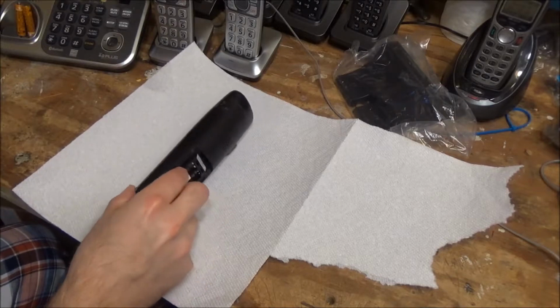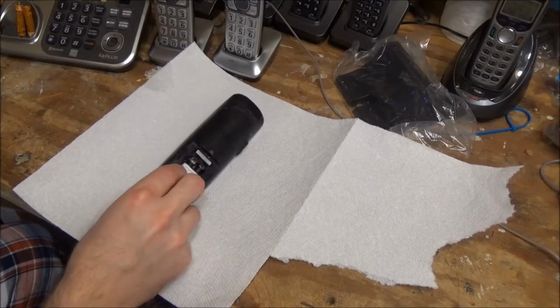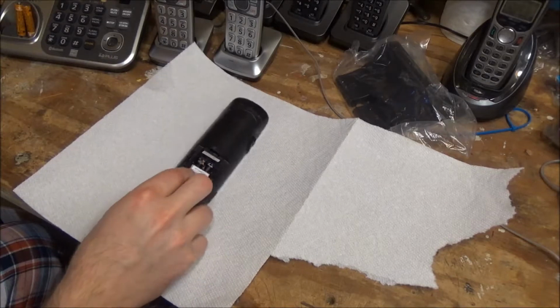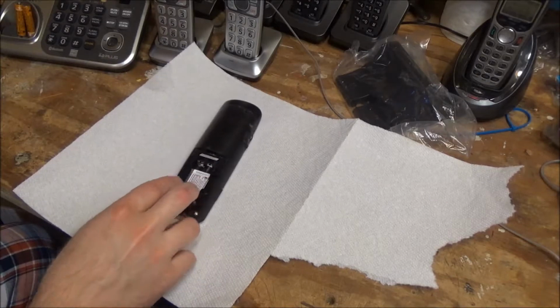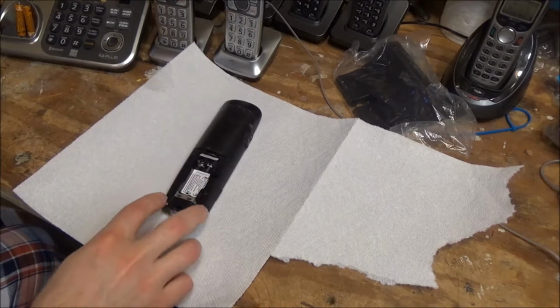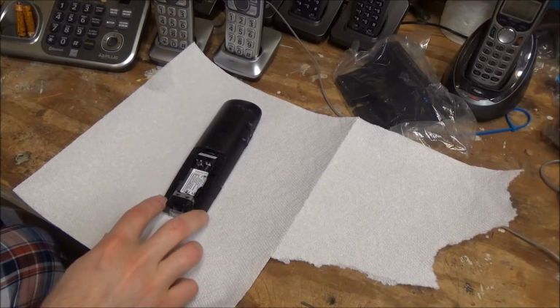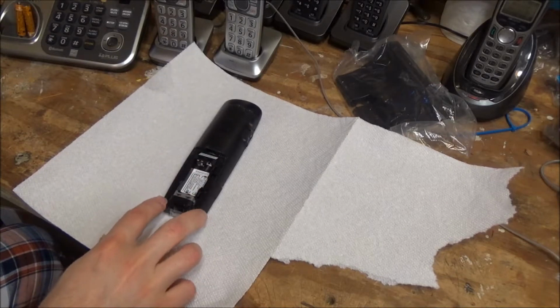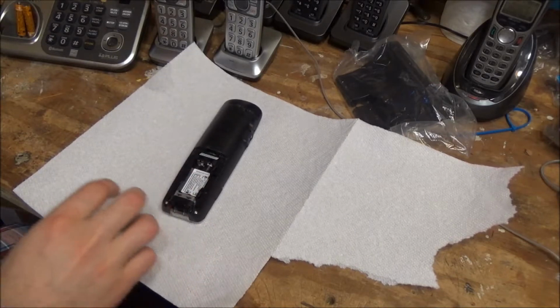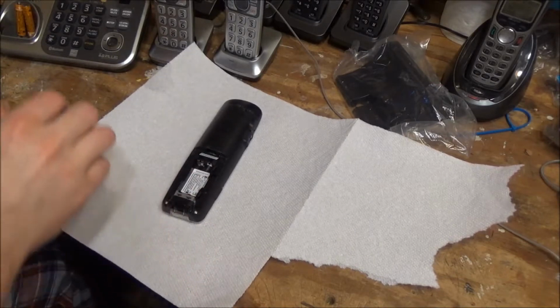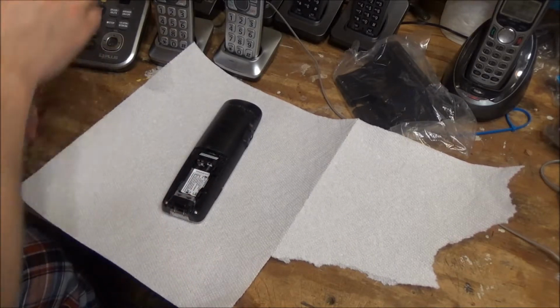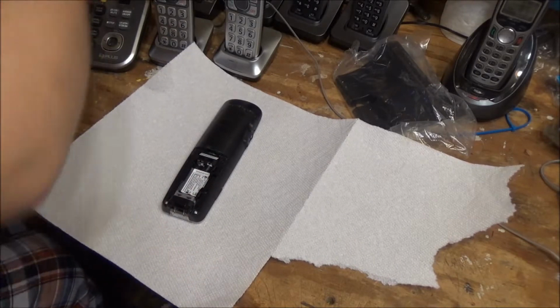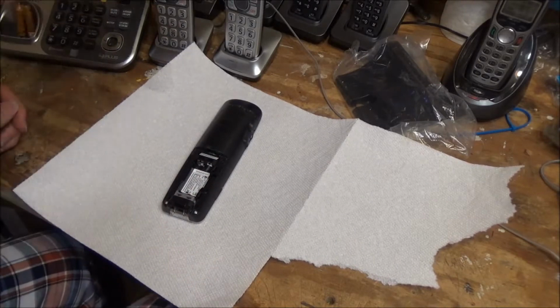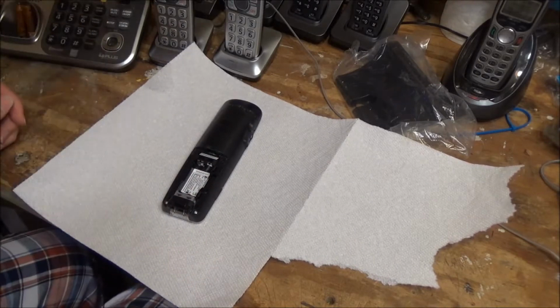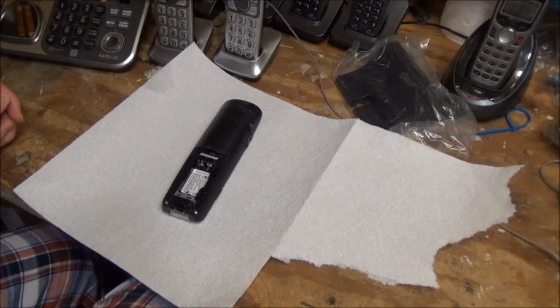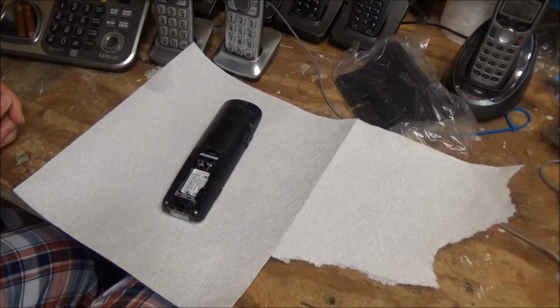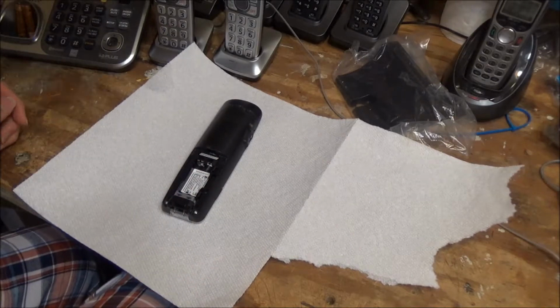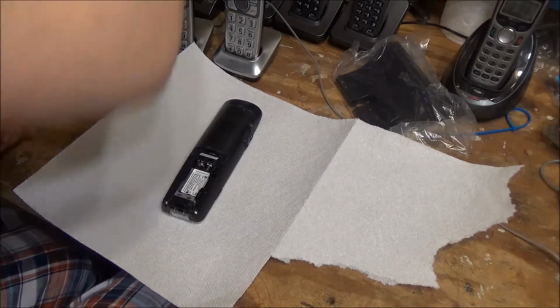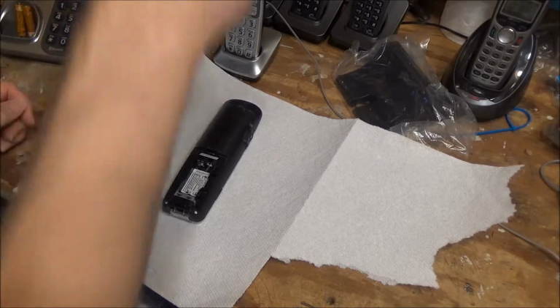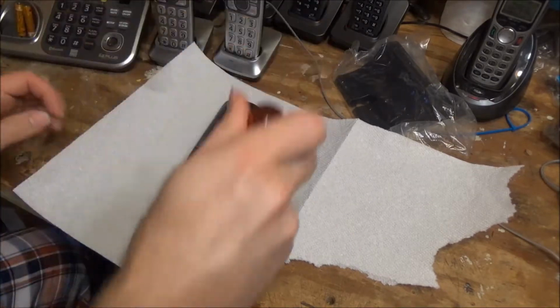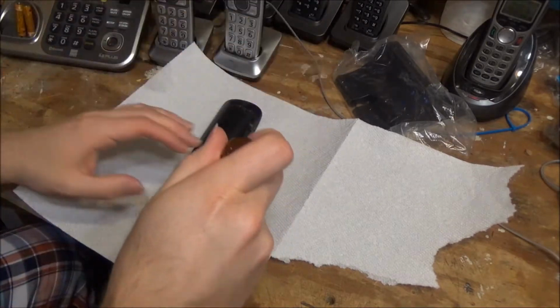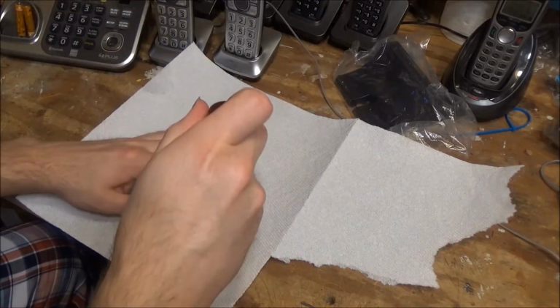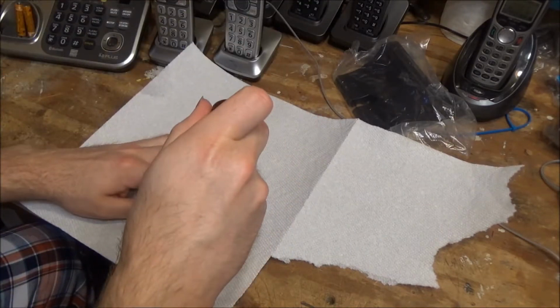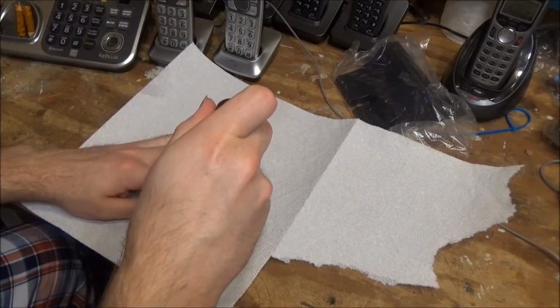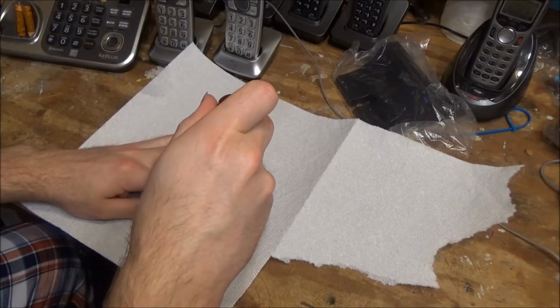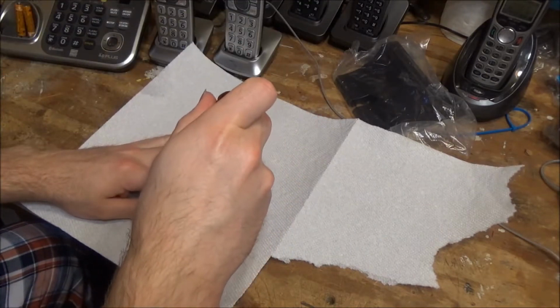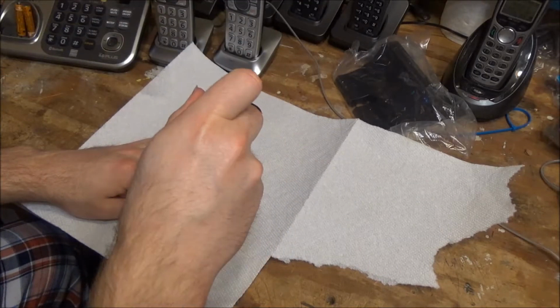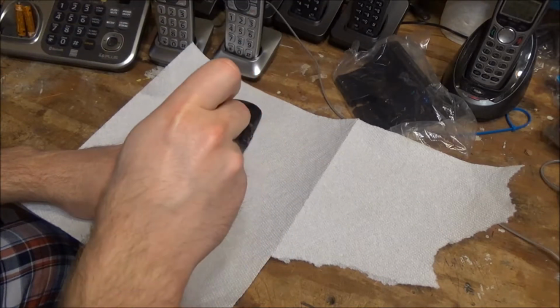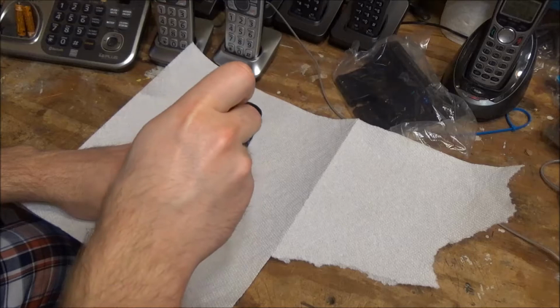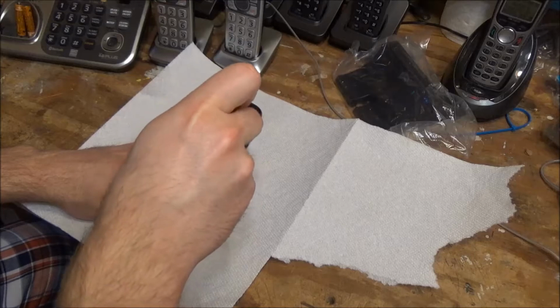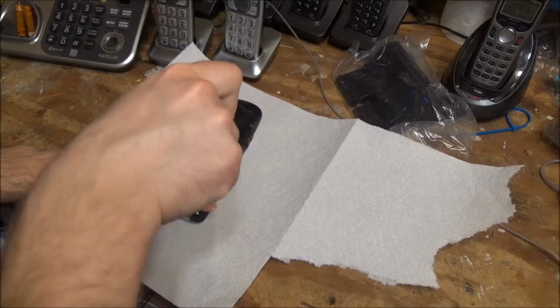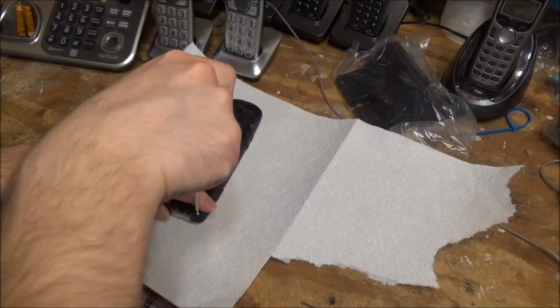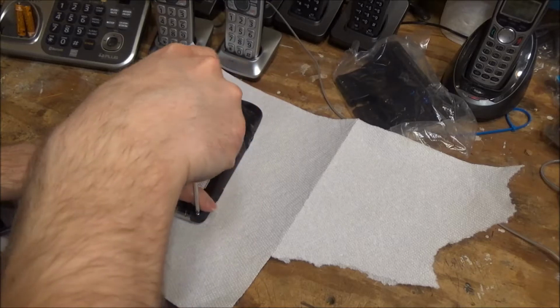I've already removed the battery cover, so we can just remove the two screws here at the bottom.